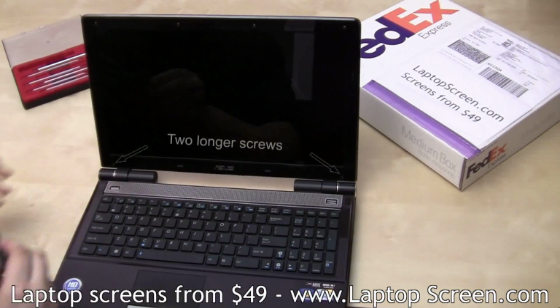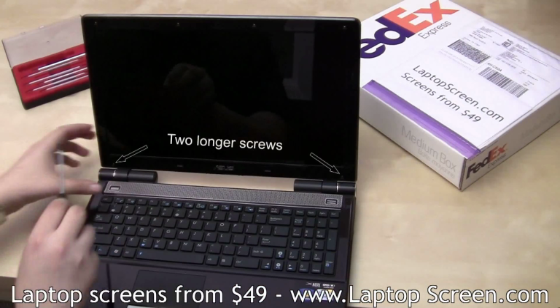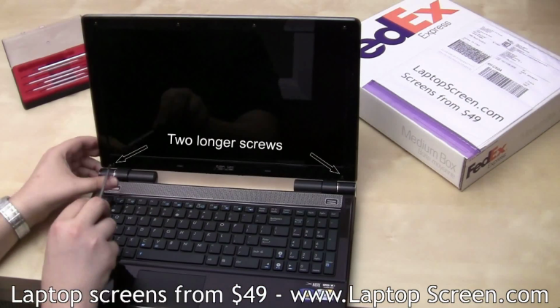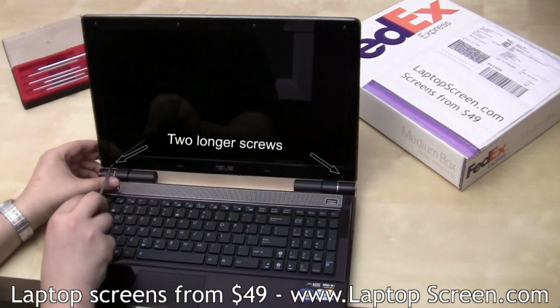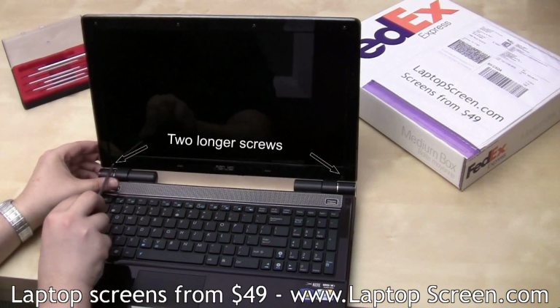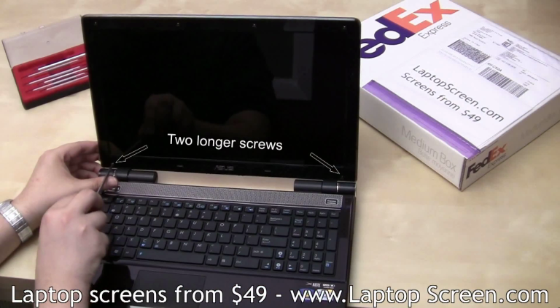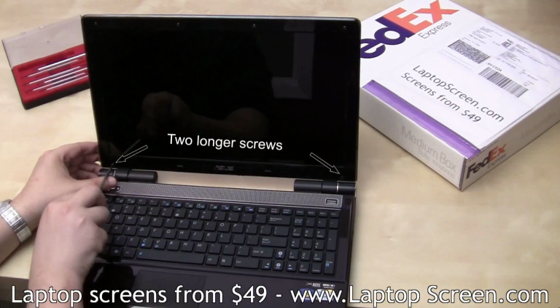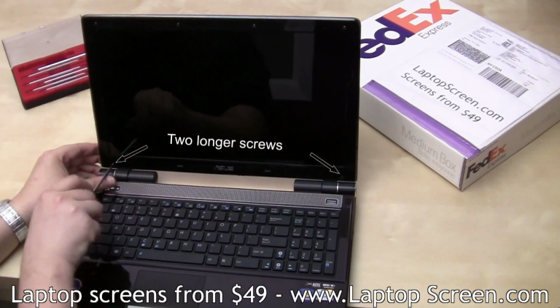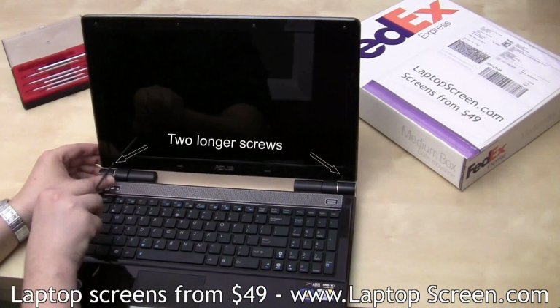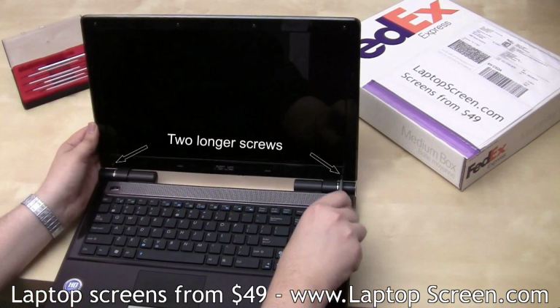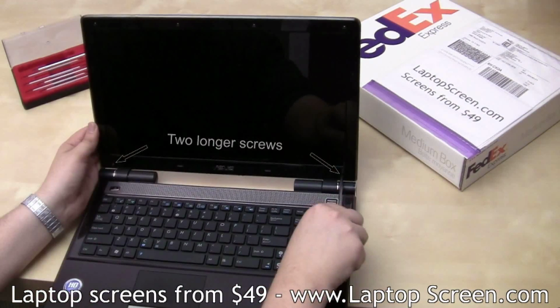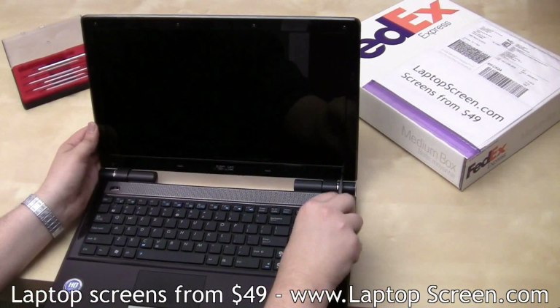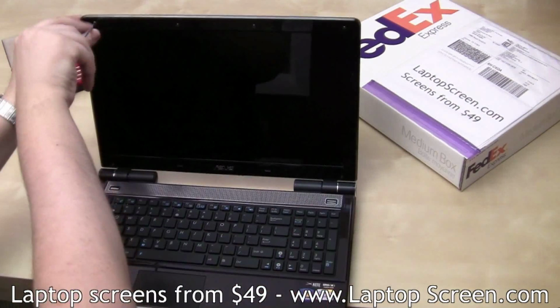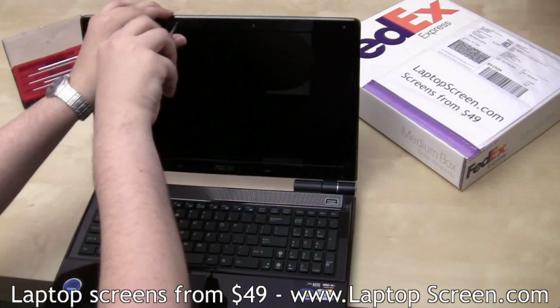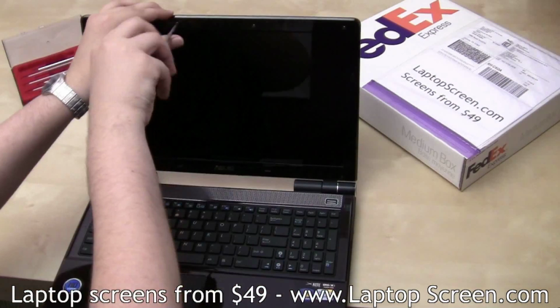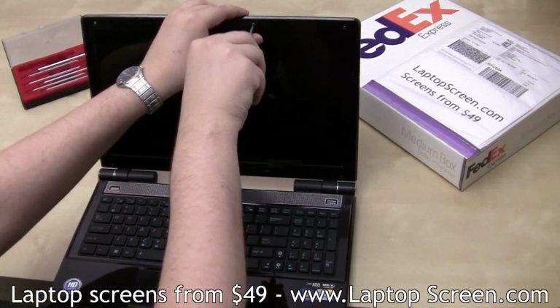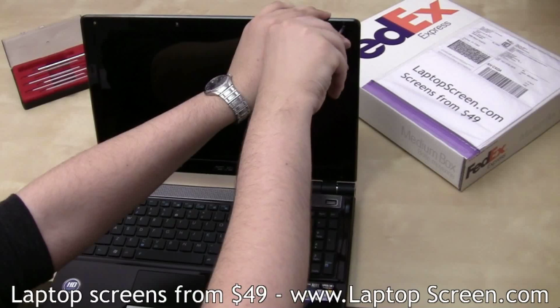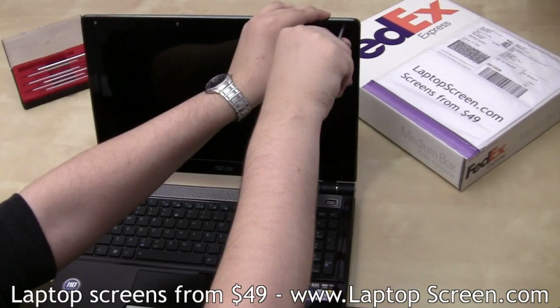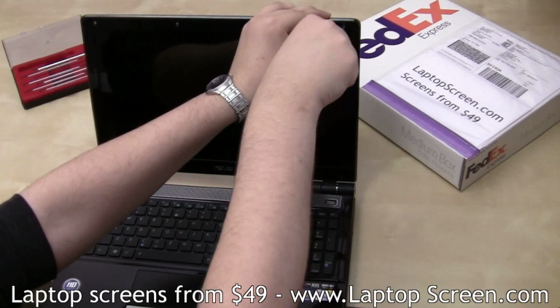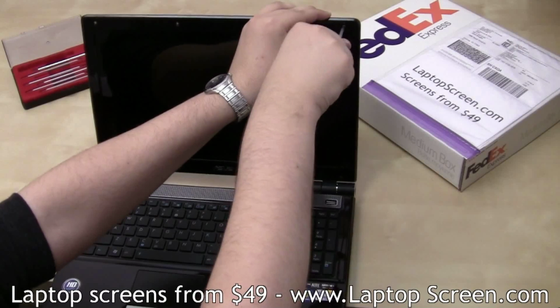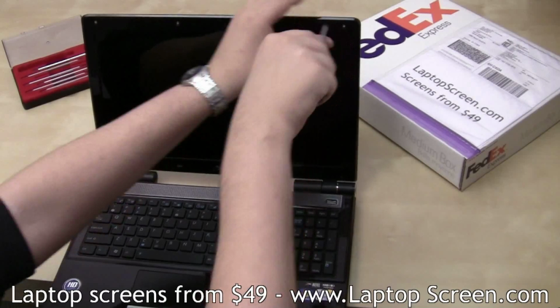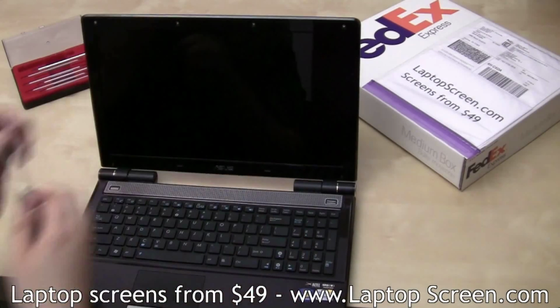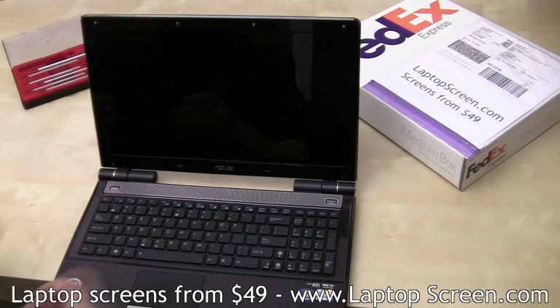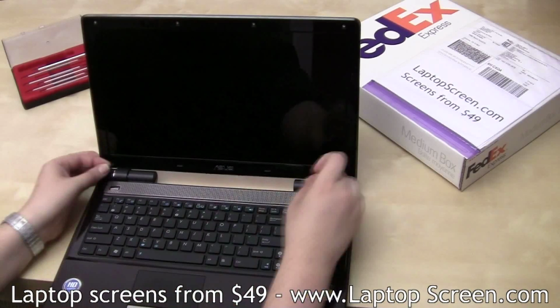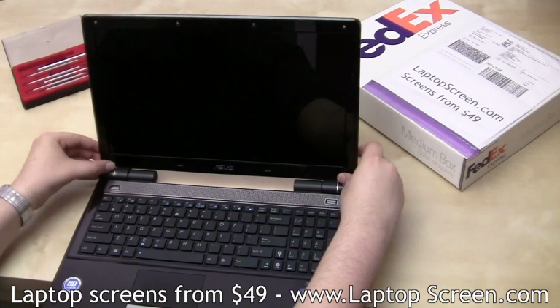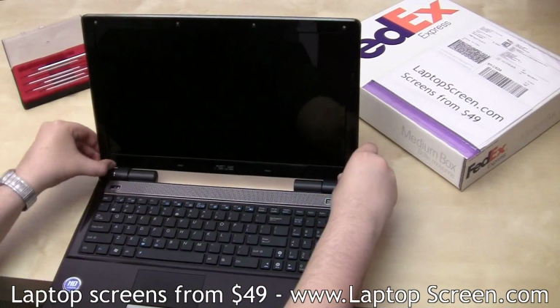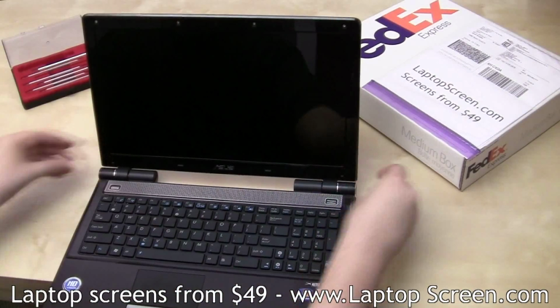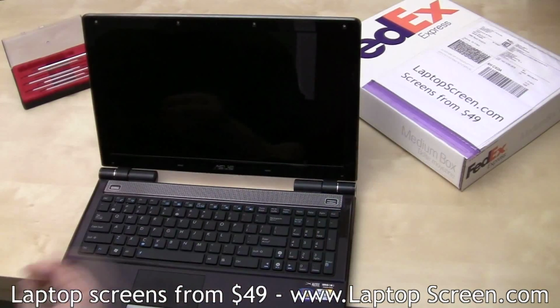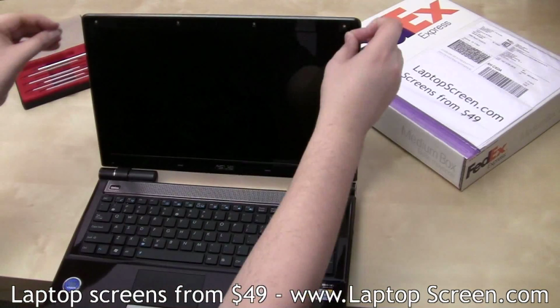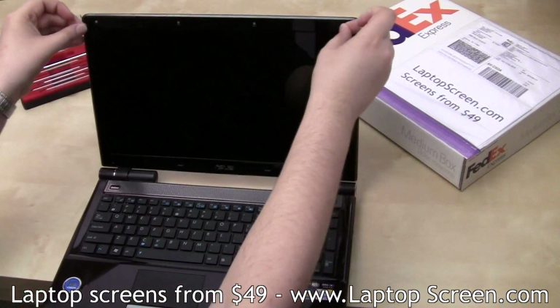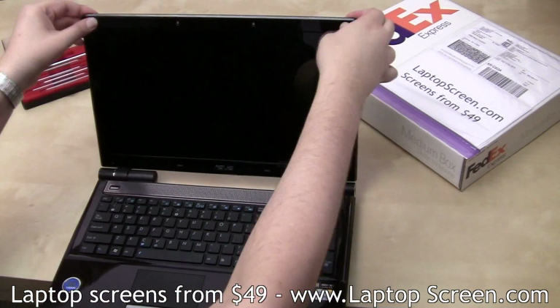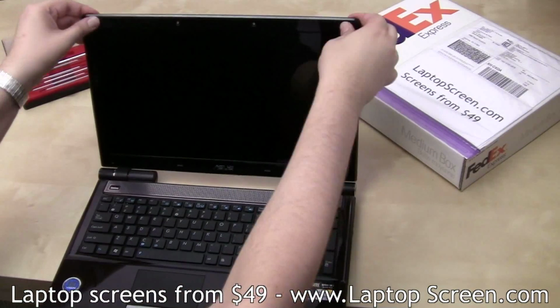Replace the bezel screws — the two longer ones go on the bottom. Then replace the rubber screw covers.